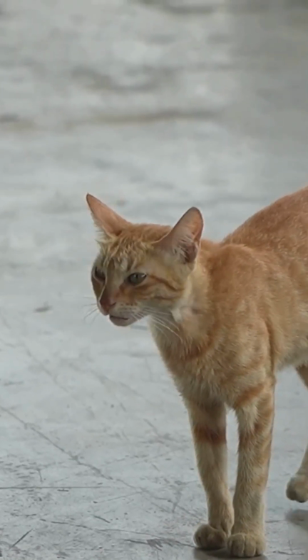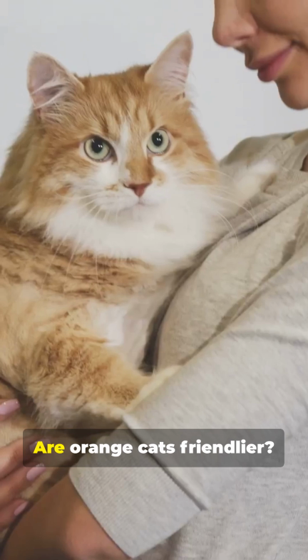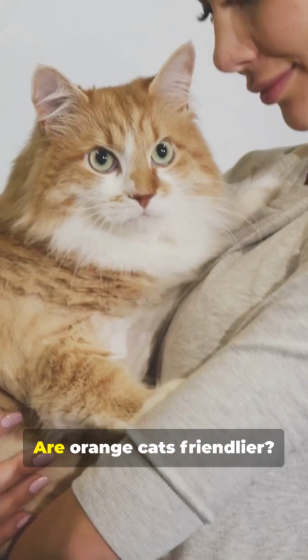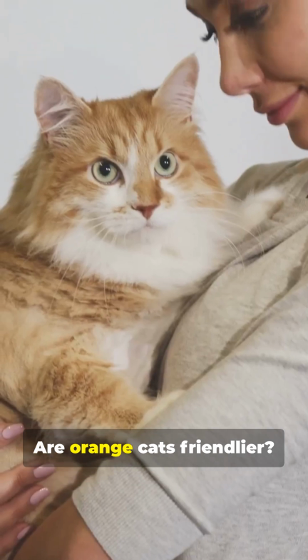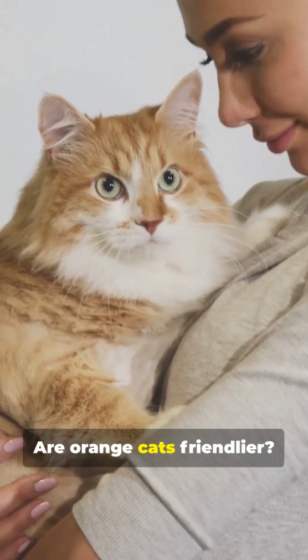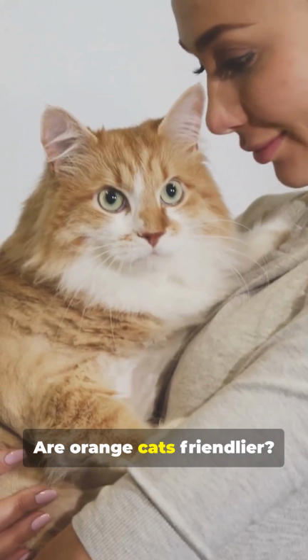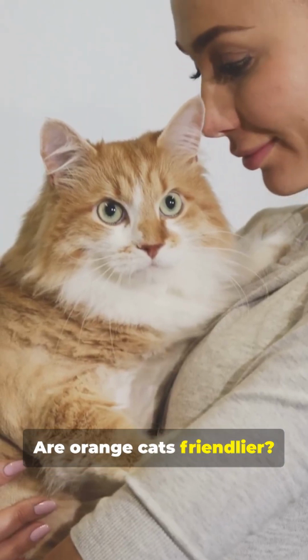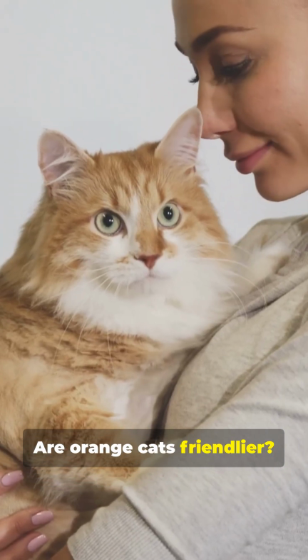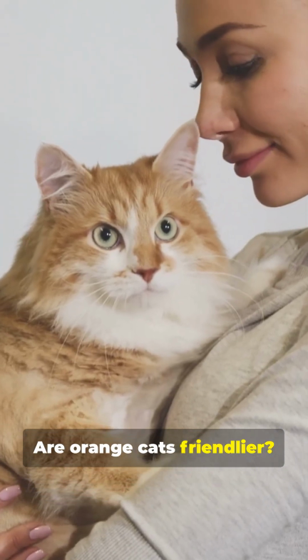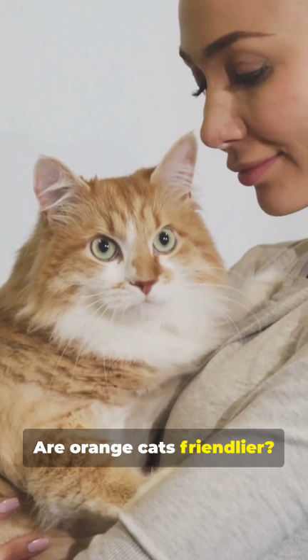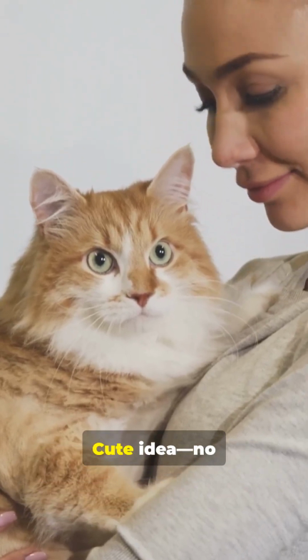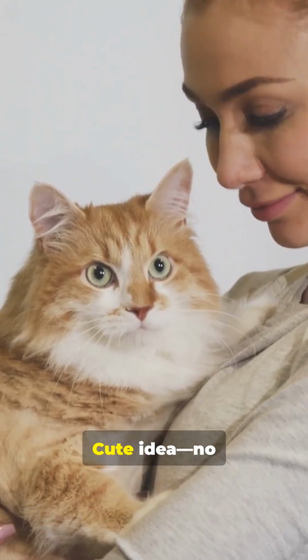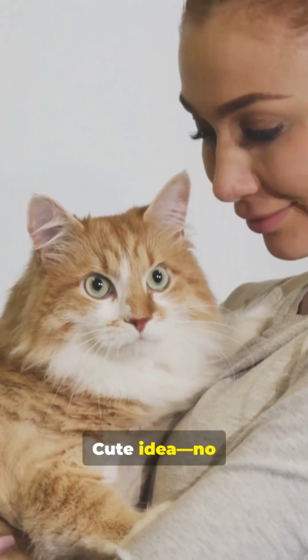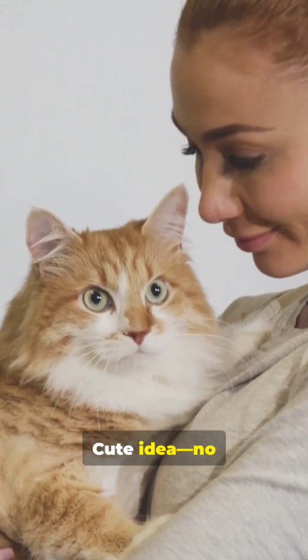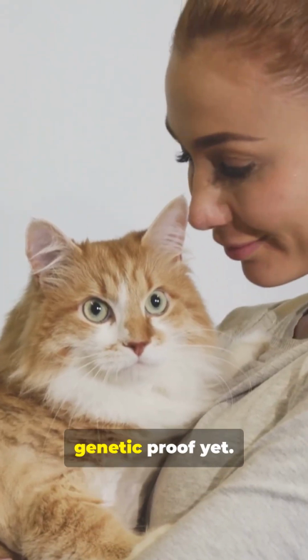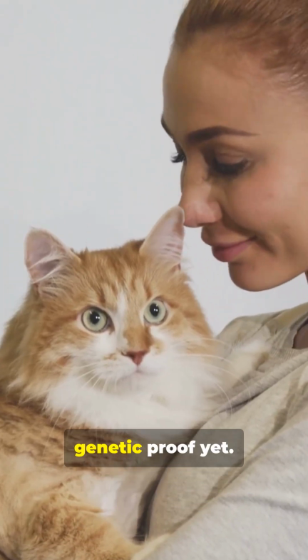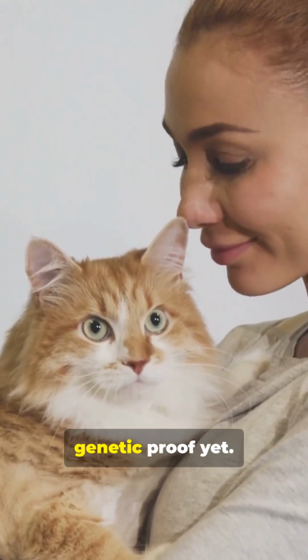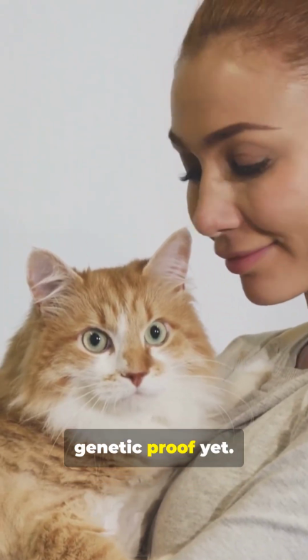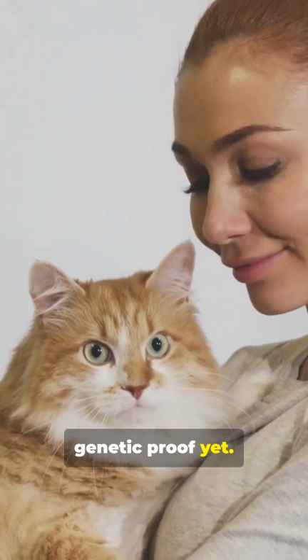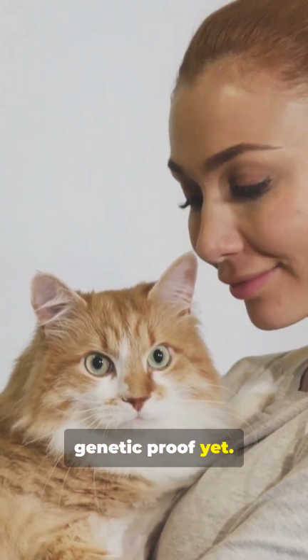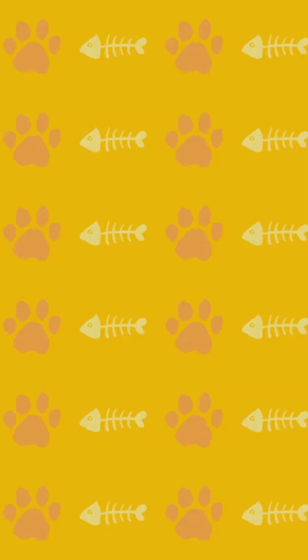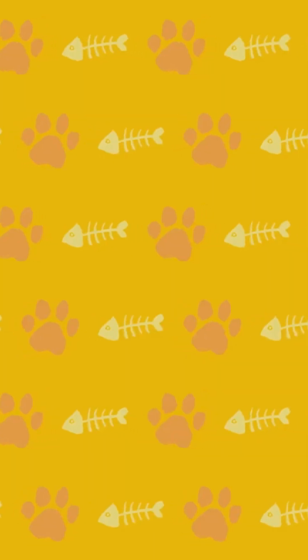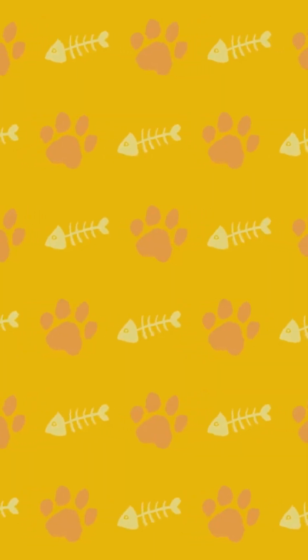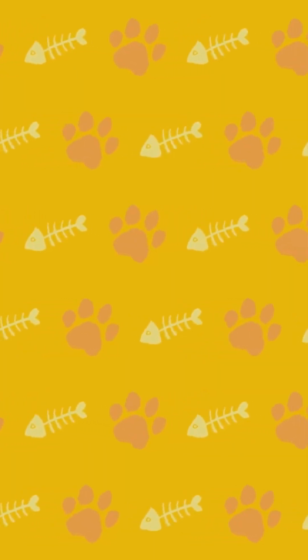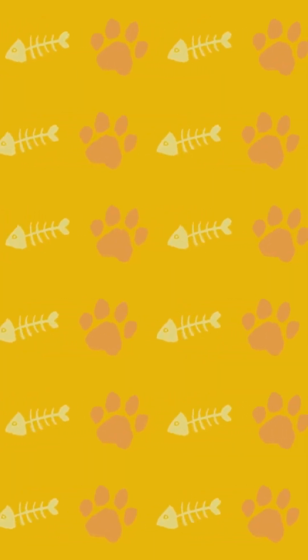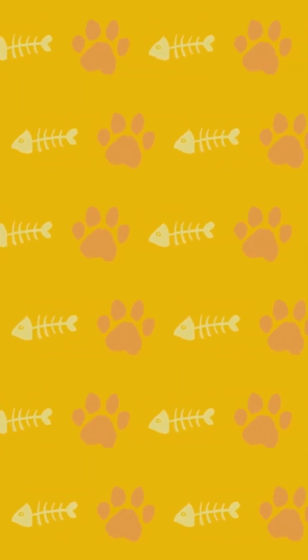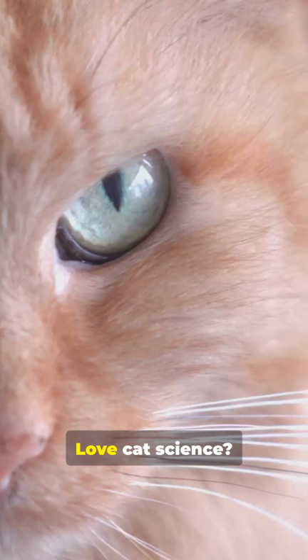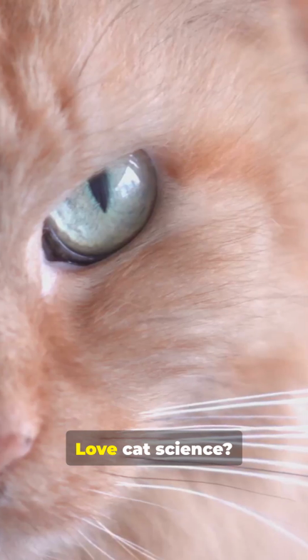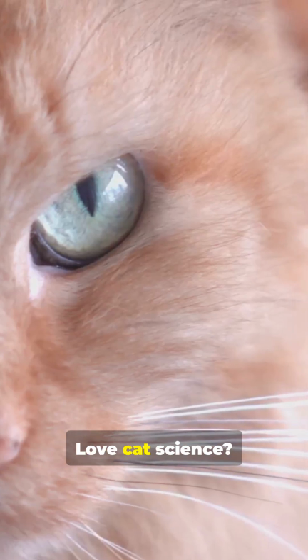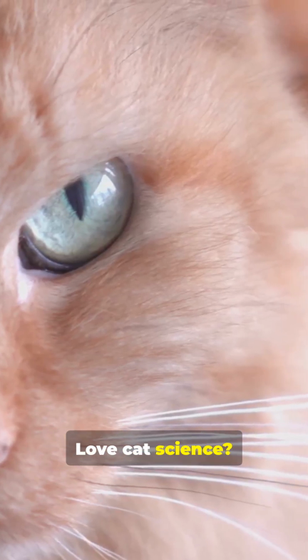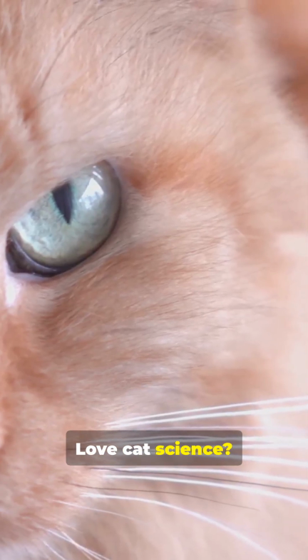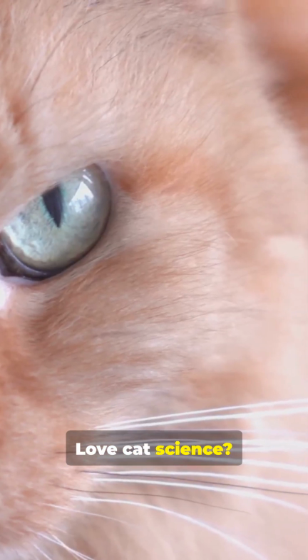Are orange cats friendlier? Cute idea, but no genetic proof yet. Love cat science? Follow for more bite-sized biology.